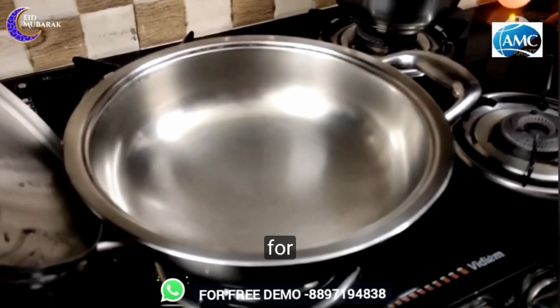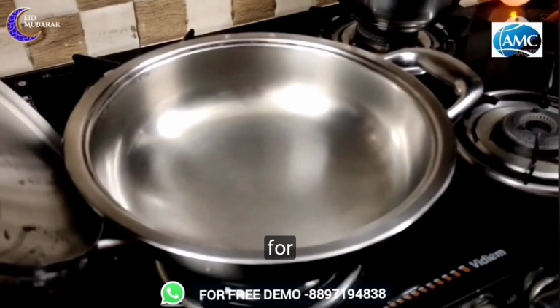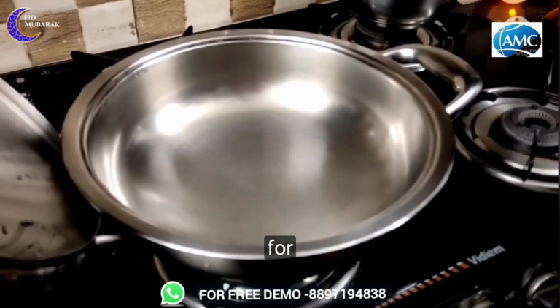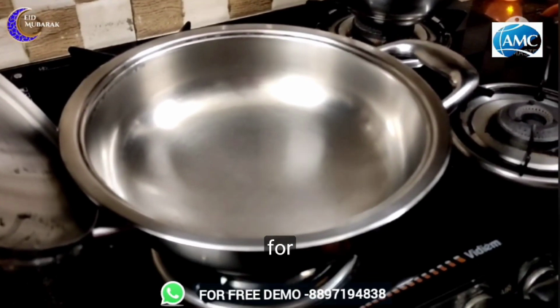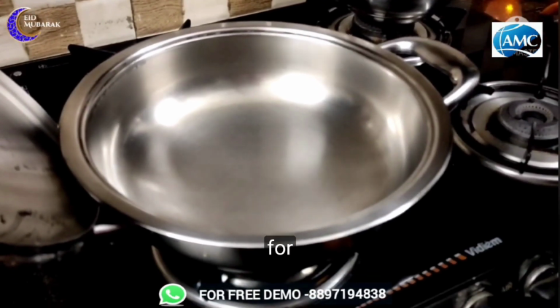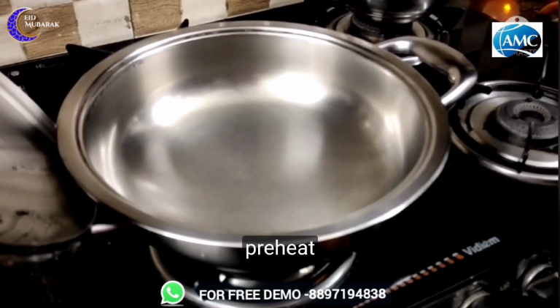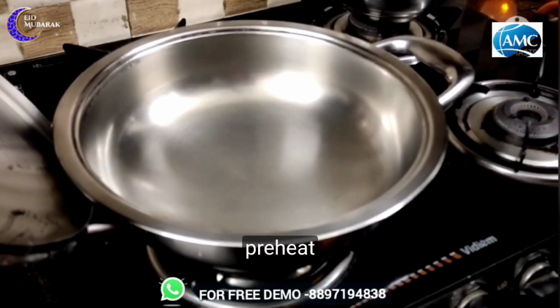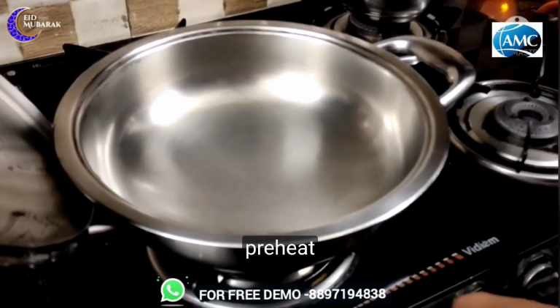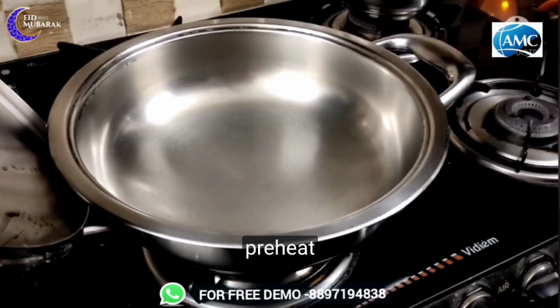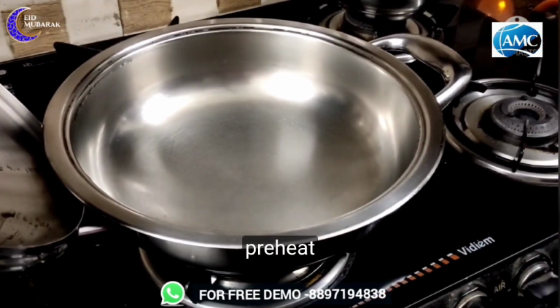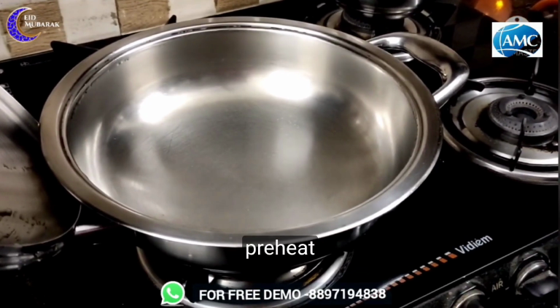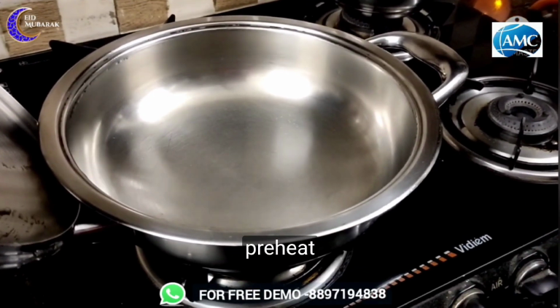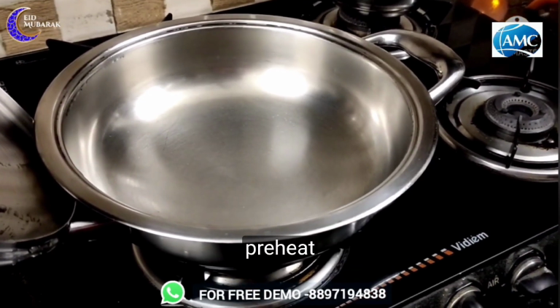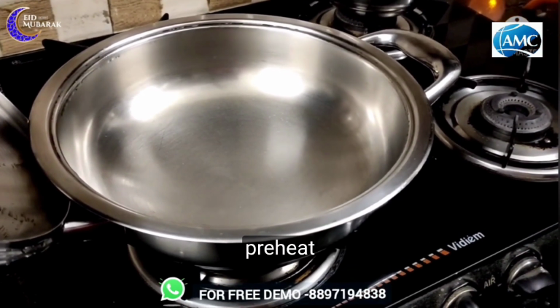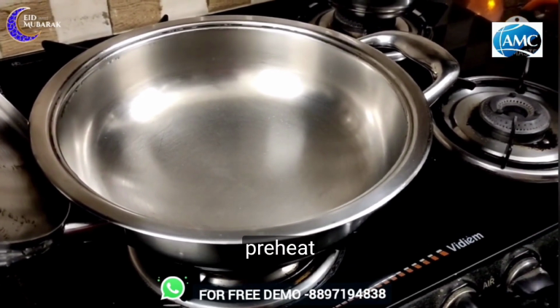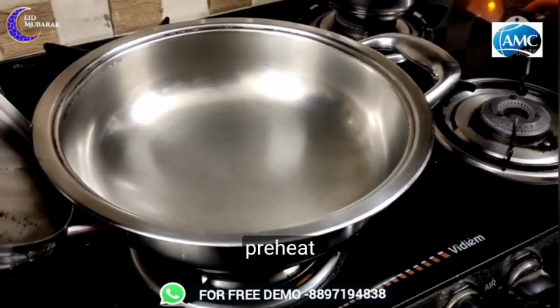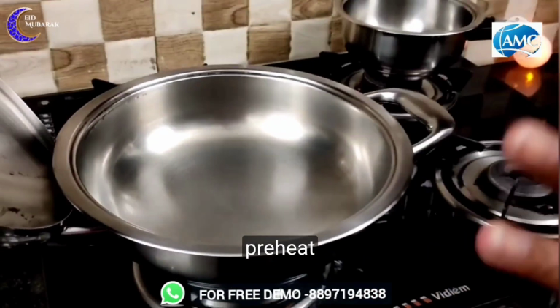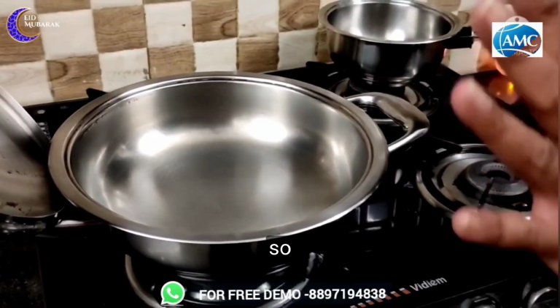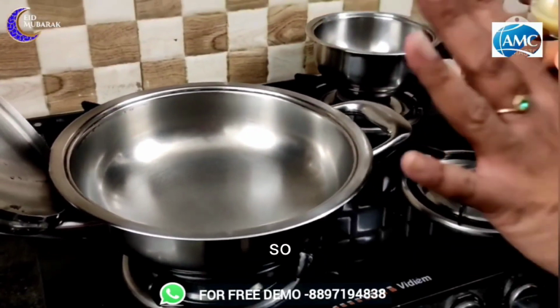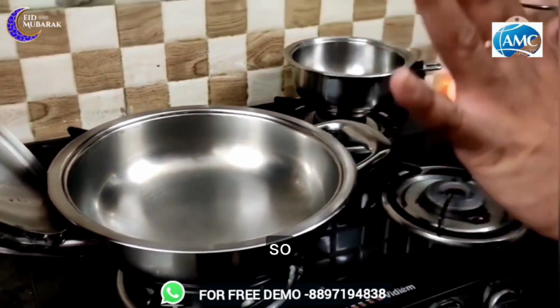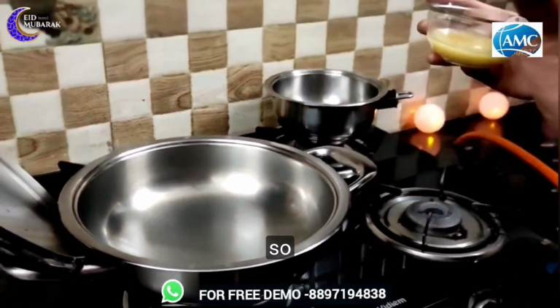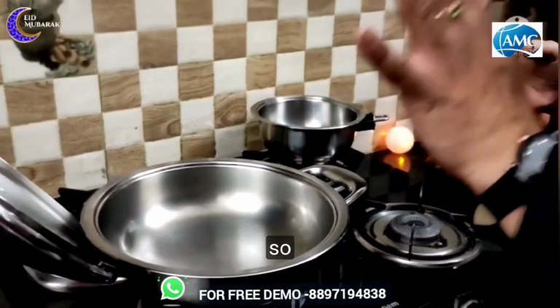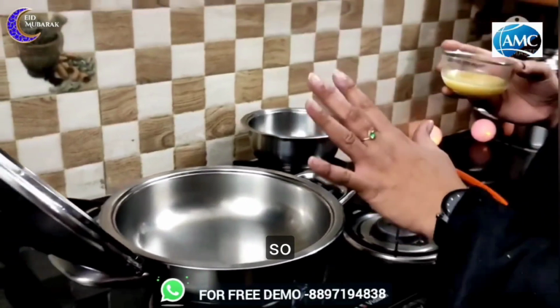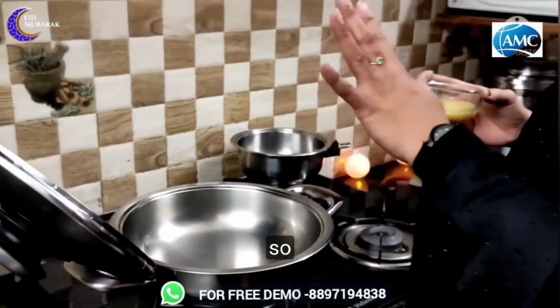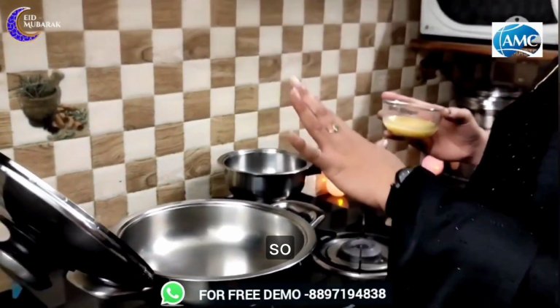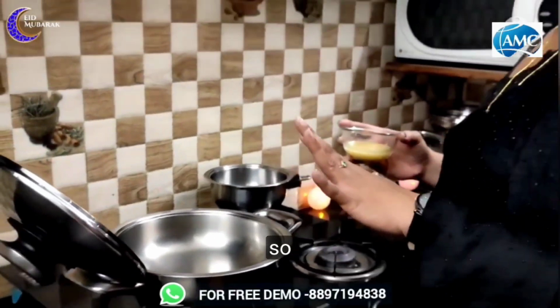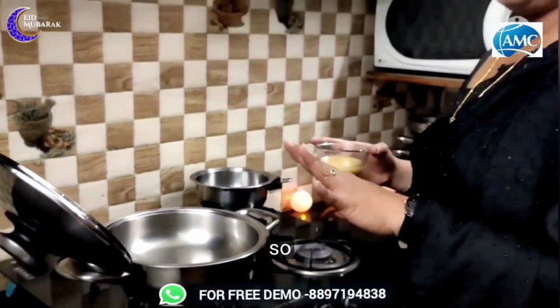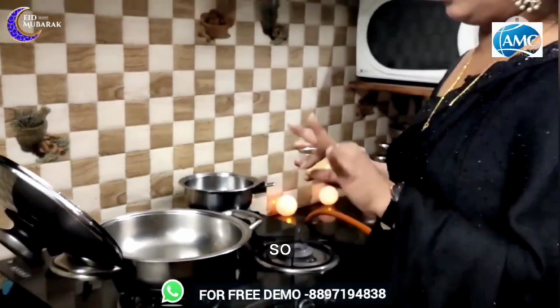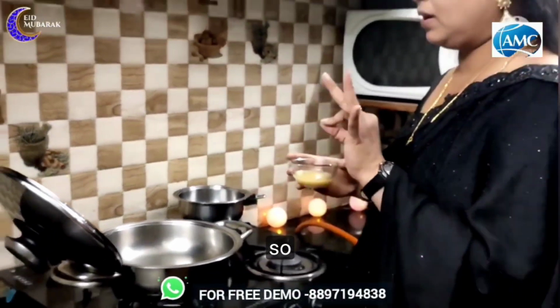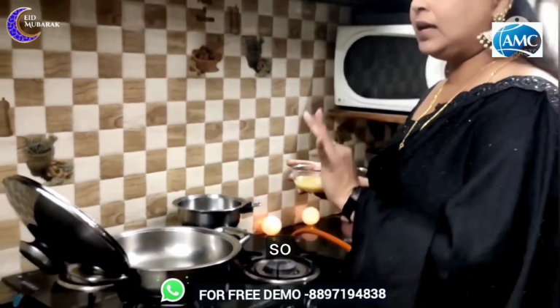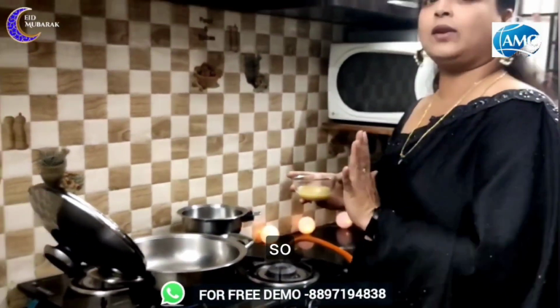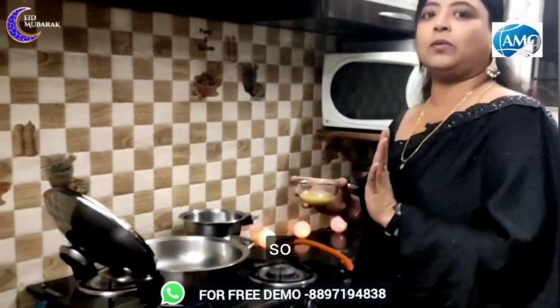First, preheat it. Heat it. It's very cool.